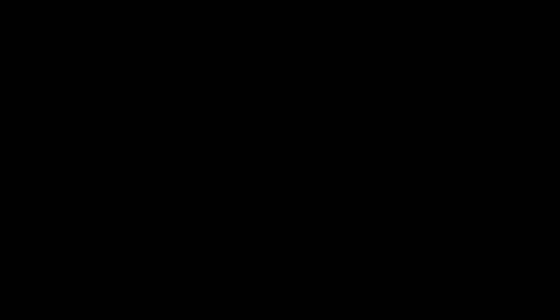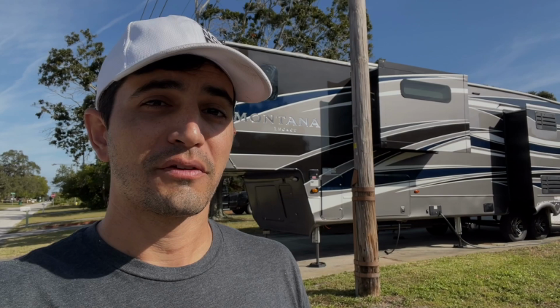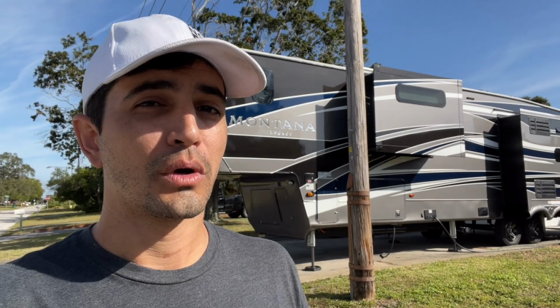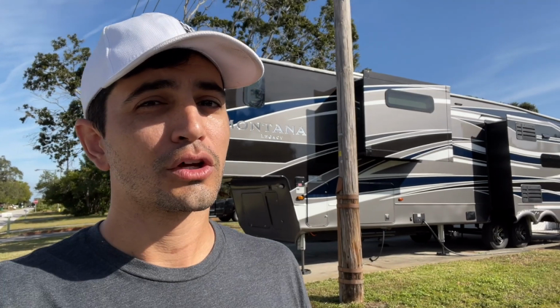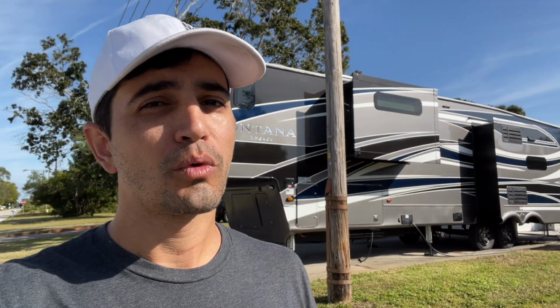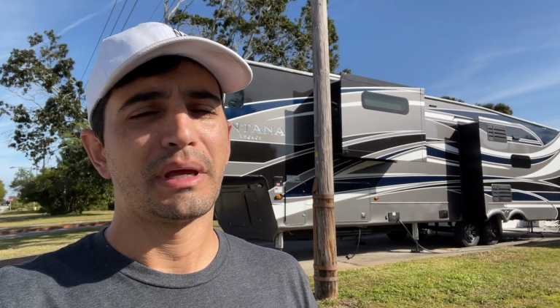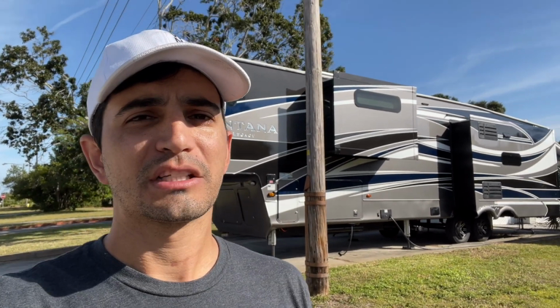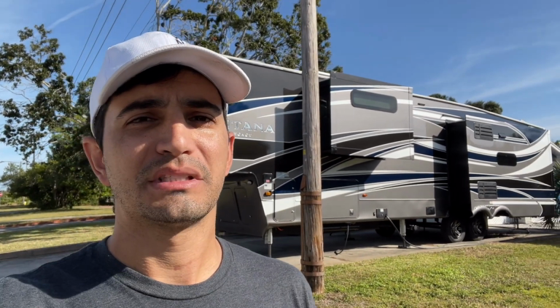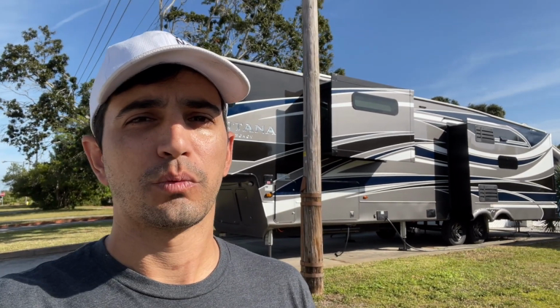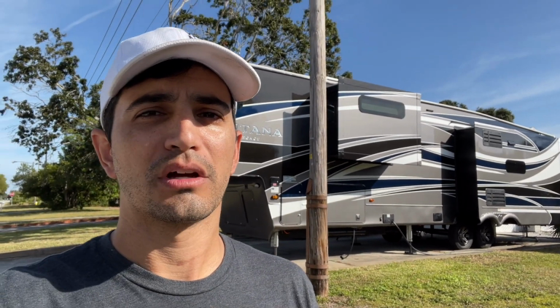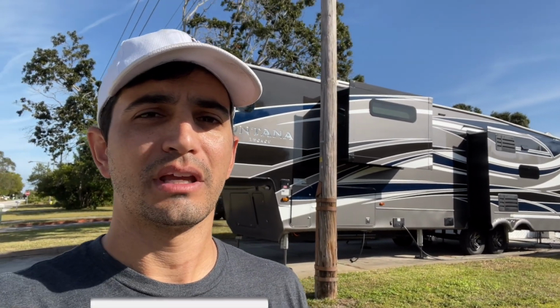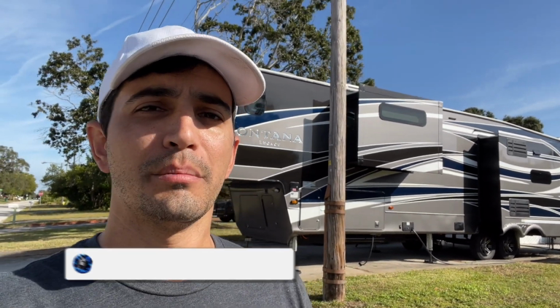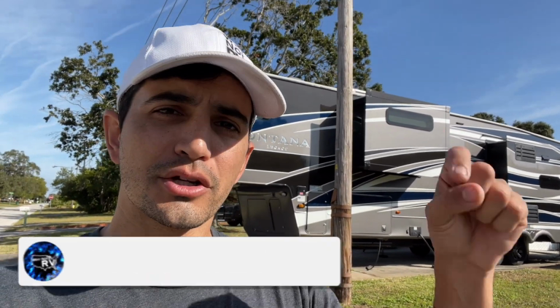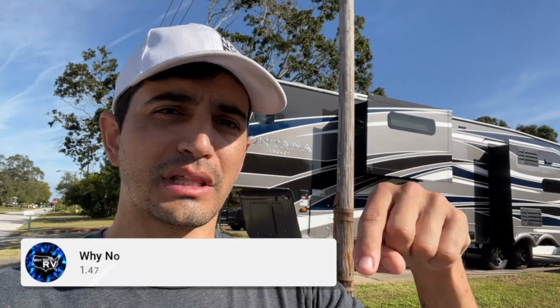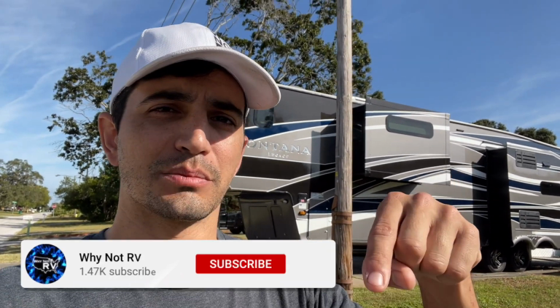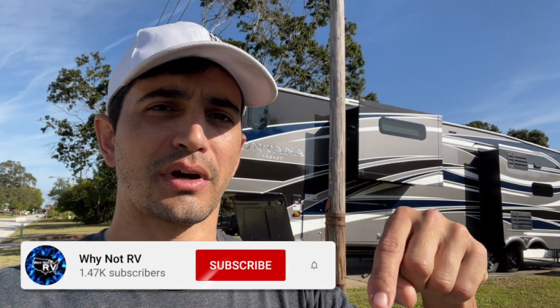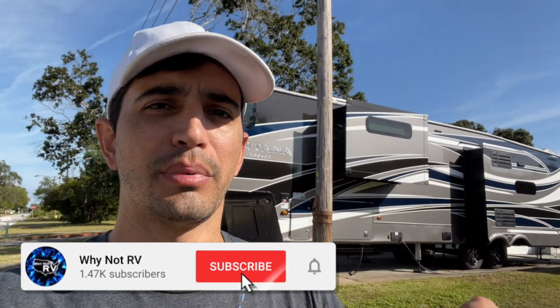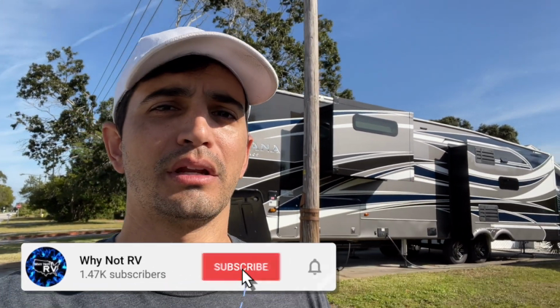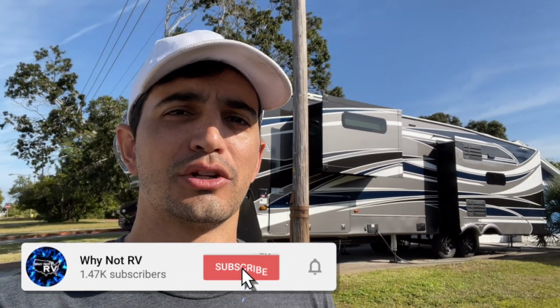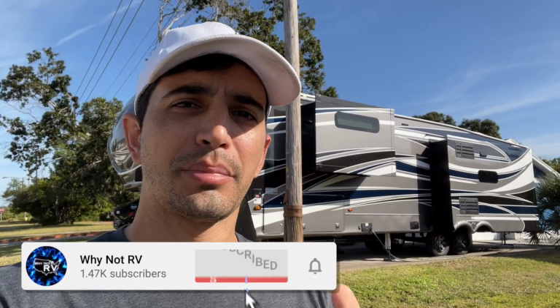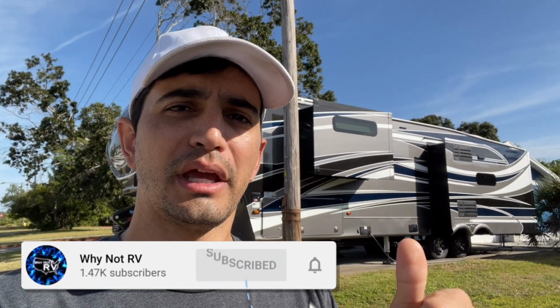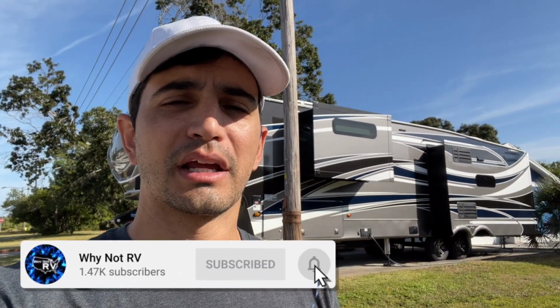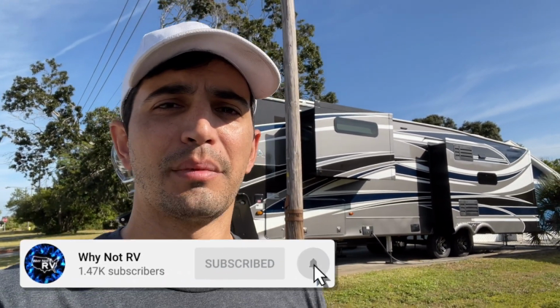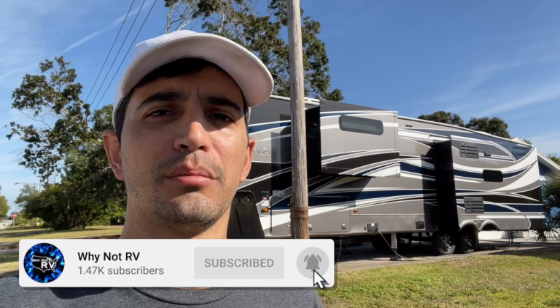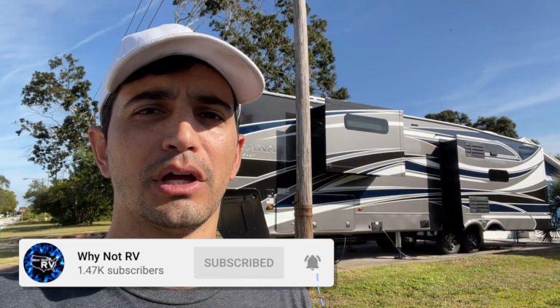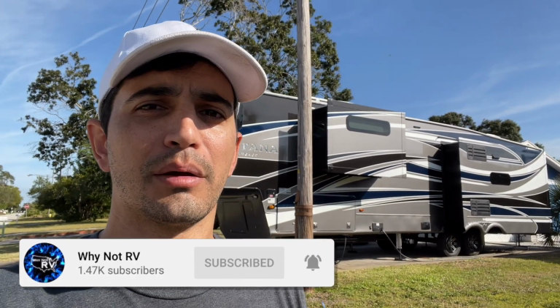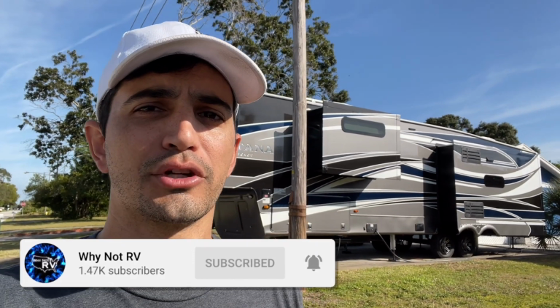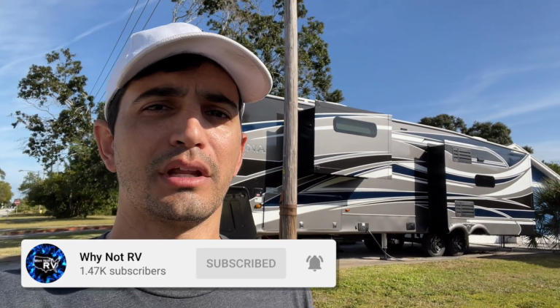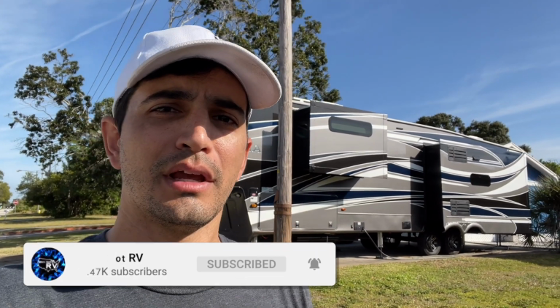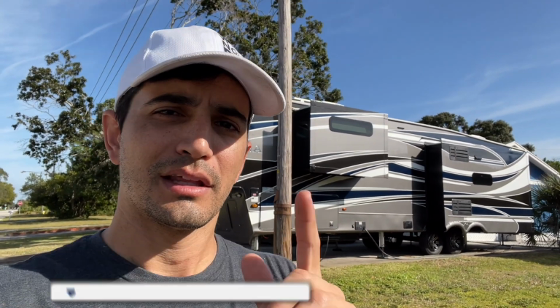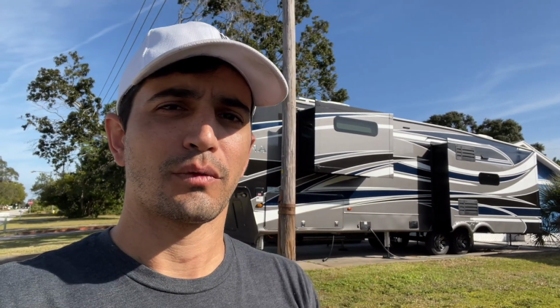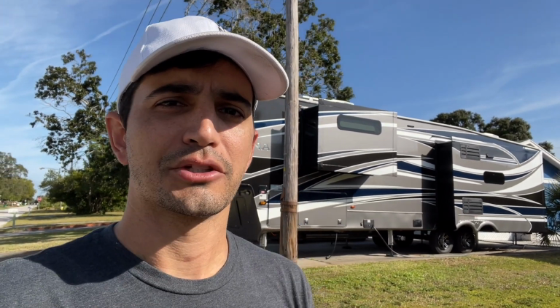Remember, if you want to learn more and make less mistakes while RVing, be sure to hit that subscribe button, drop a like, and a comment down below. I appreciate it. Thanks for watching.